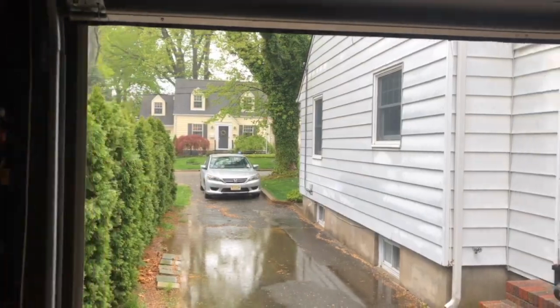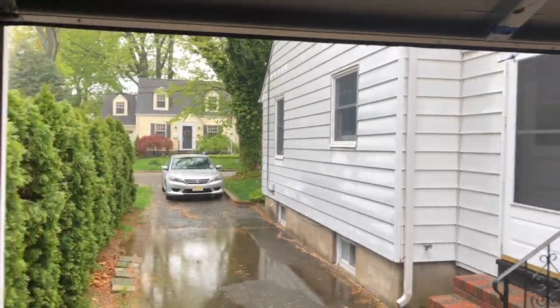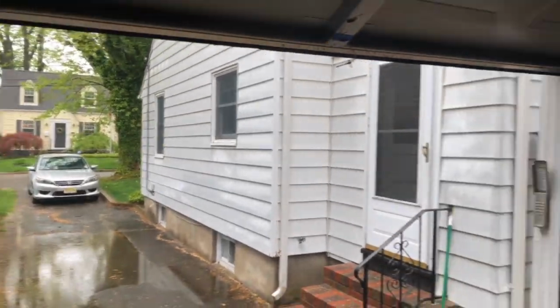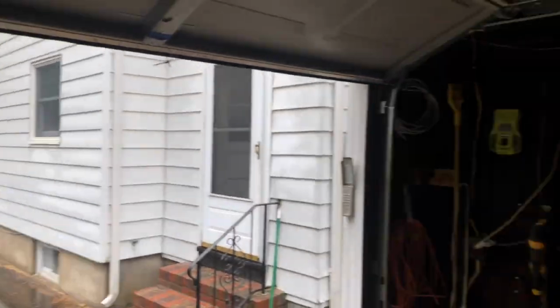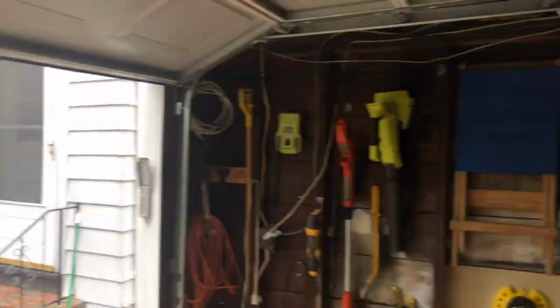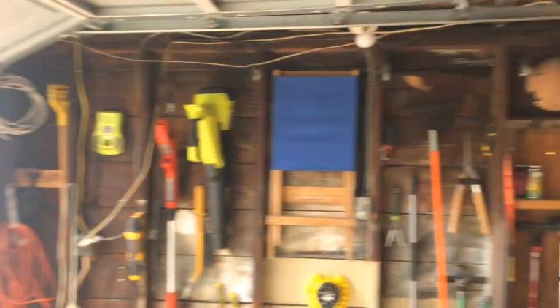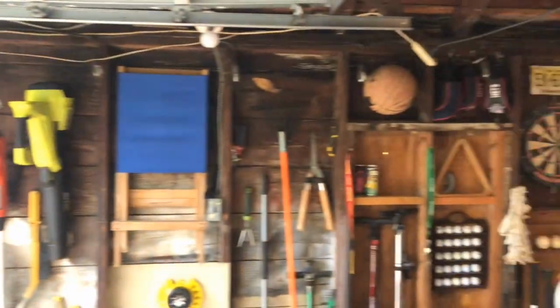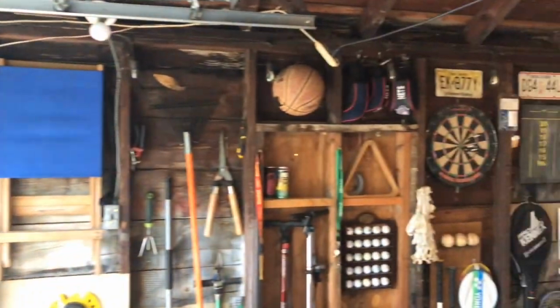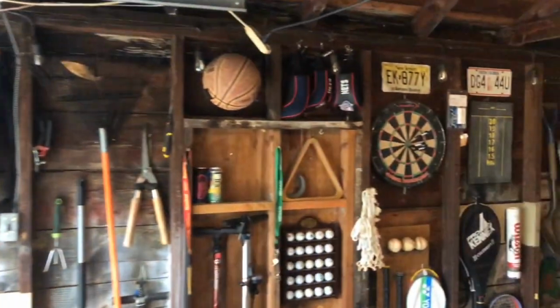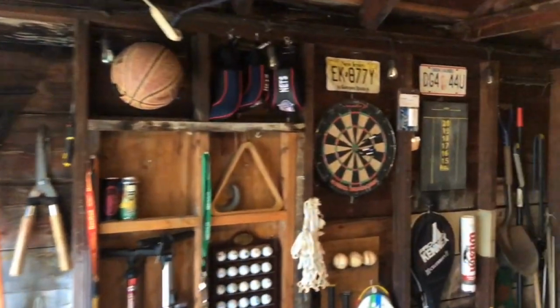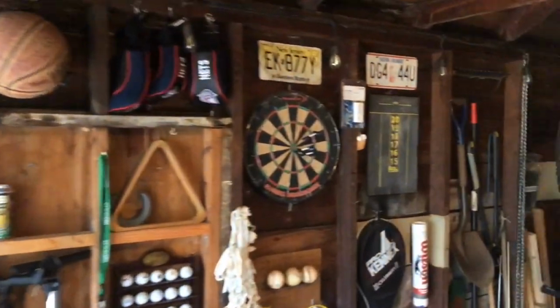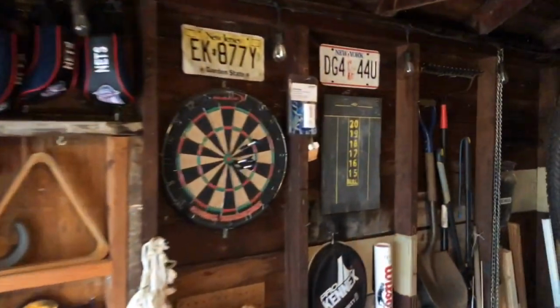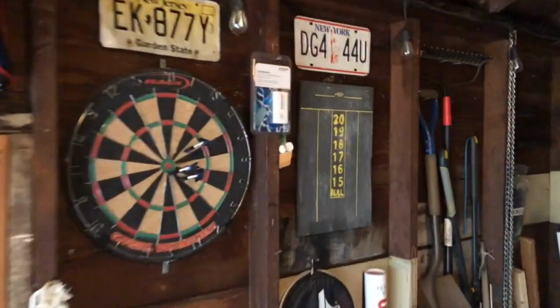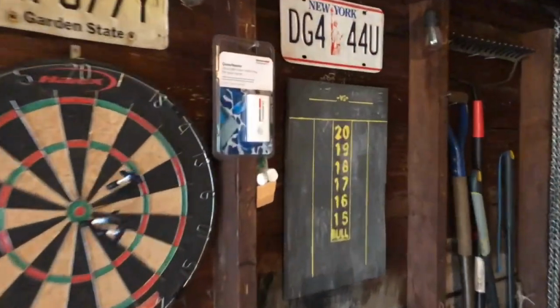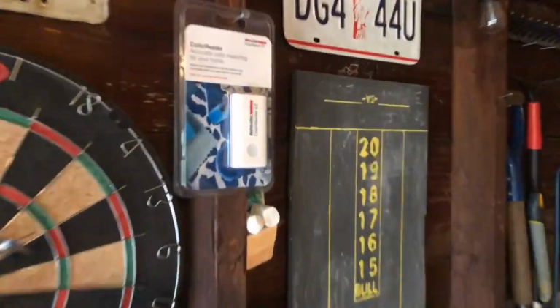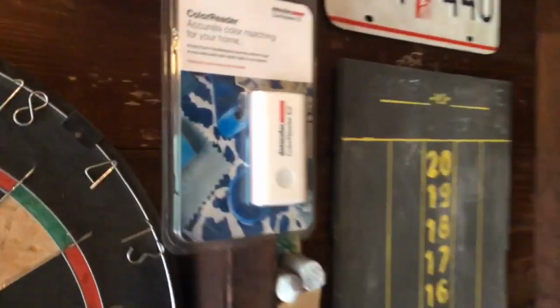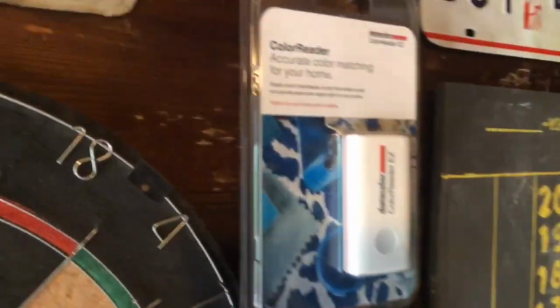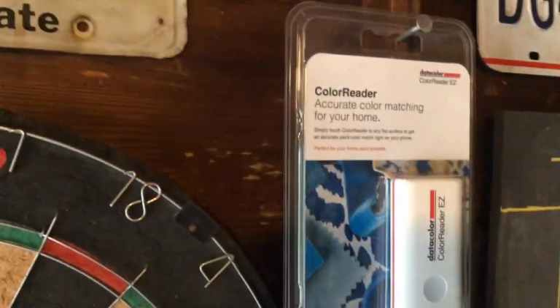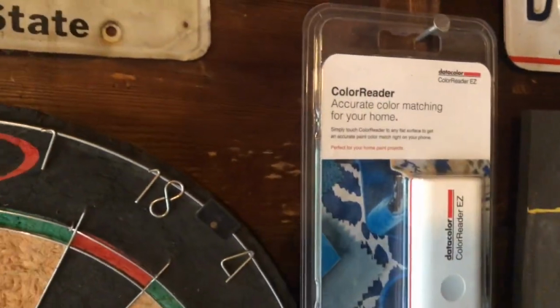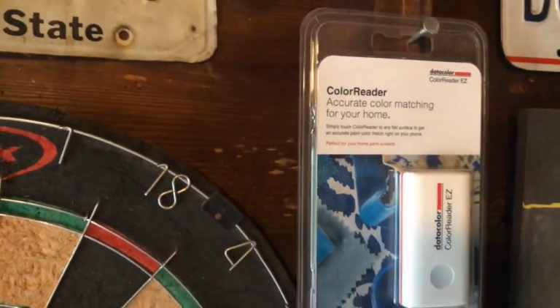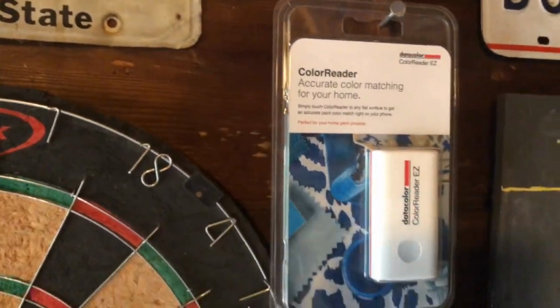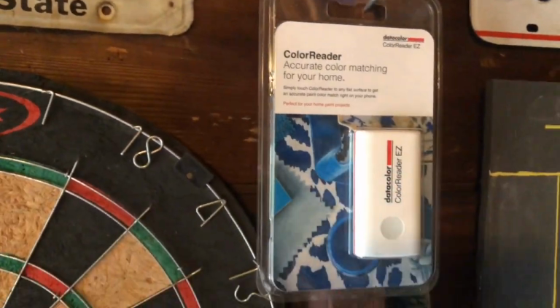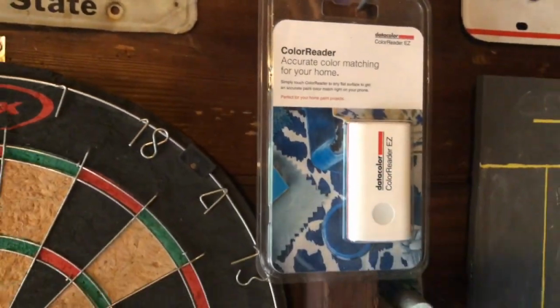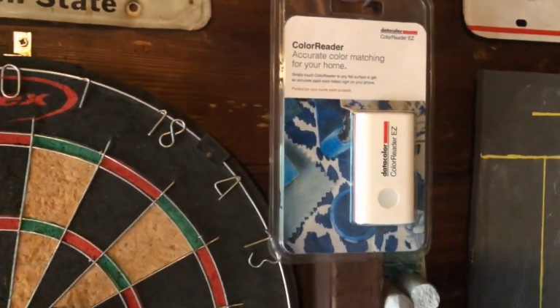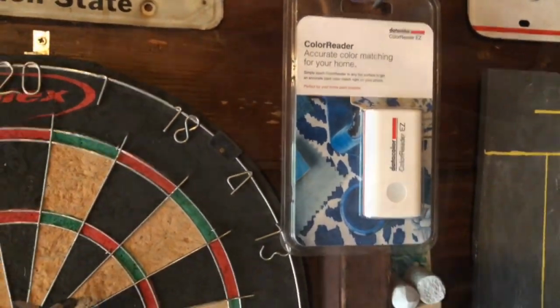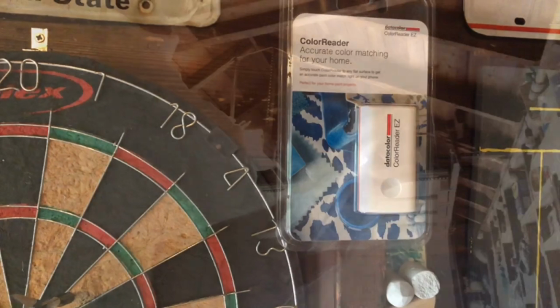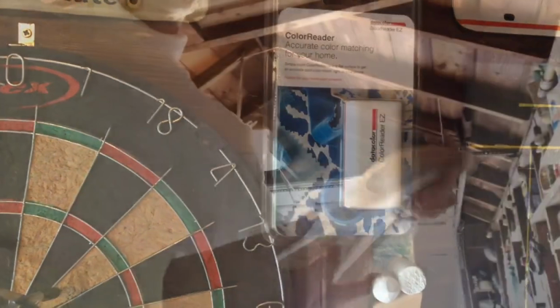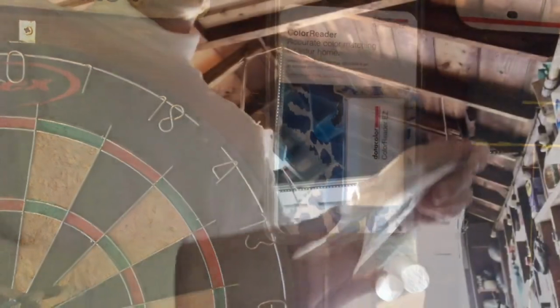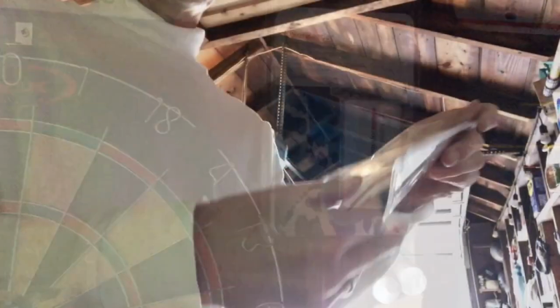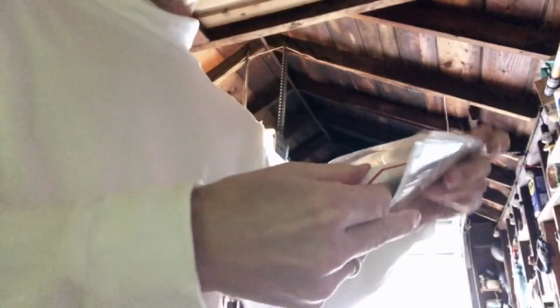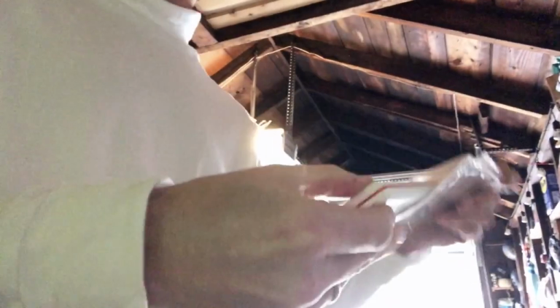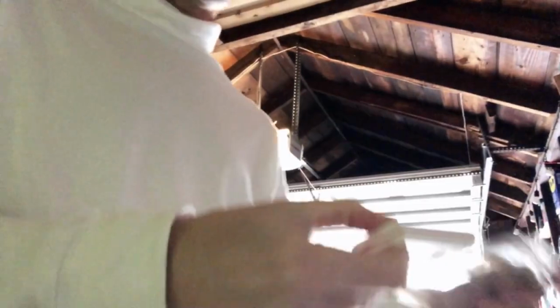It's a rainy day in the Garden State, so we're going to stay indoors. We're going to look at the ColorReader EZ from Datacolor.